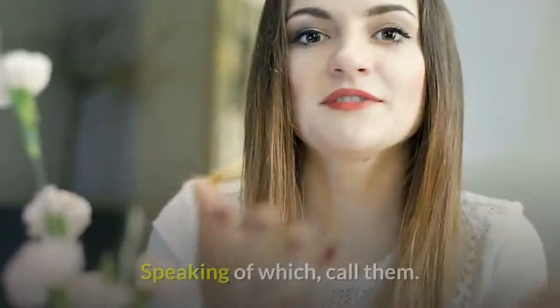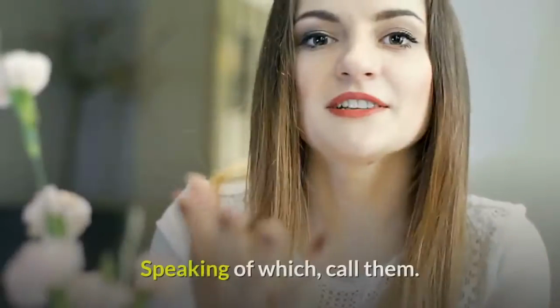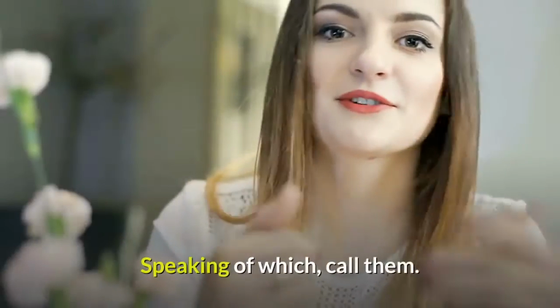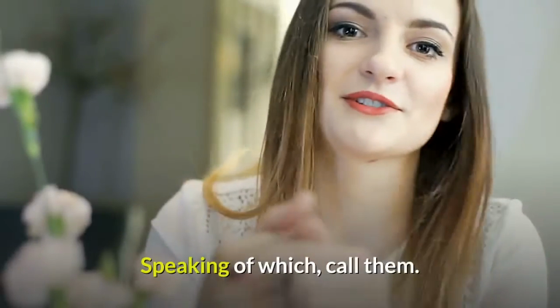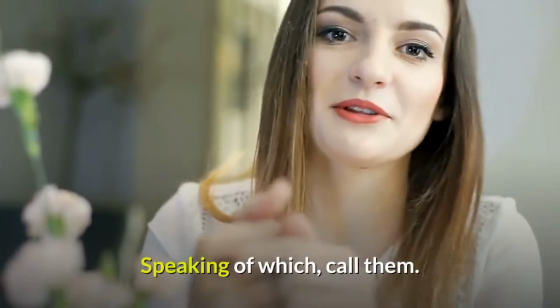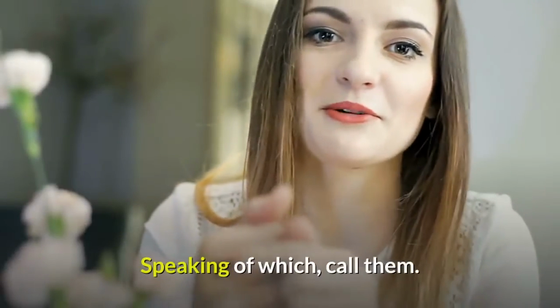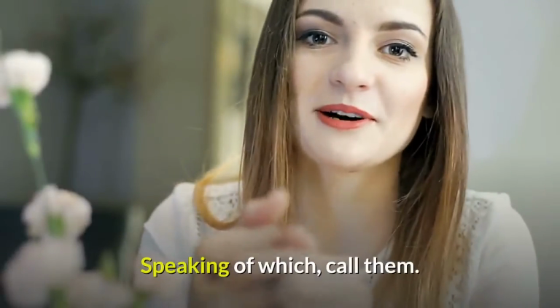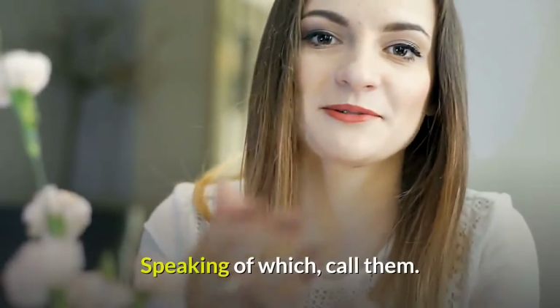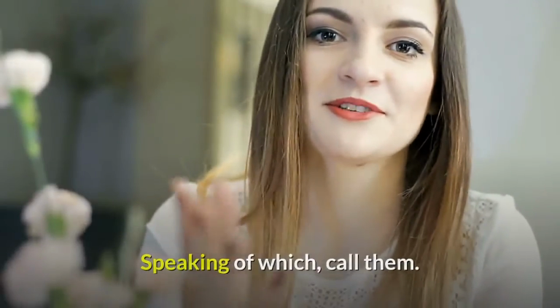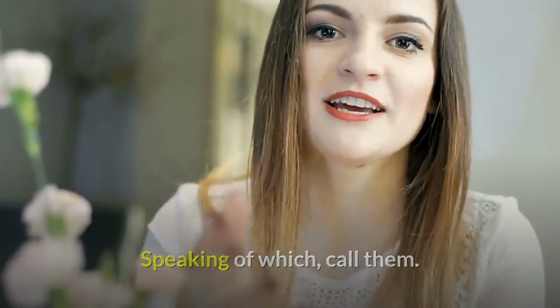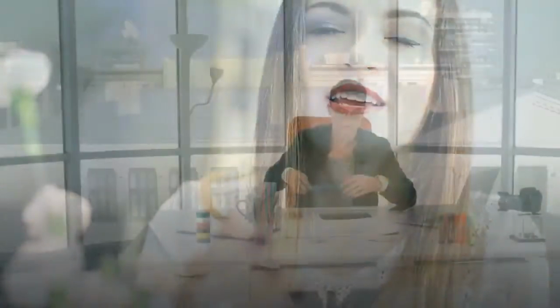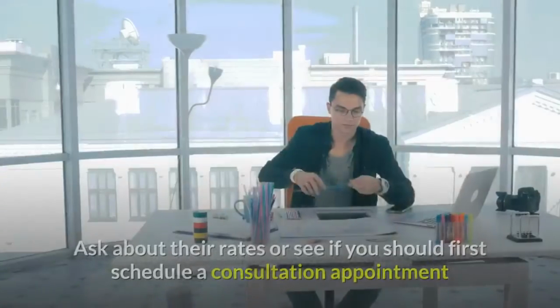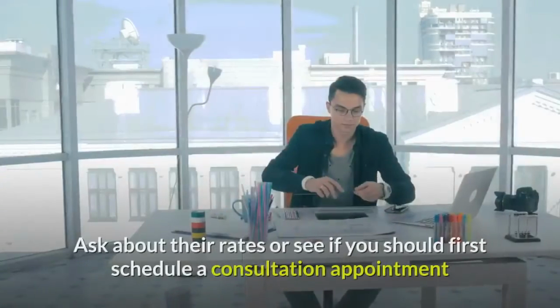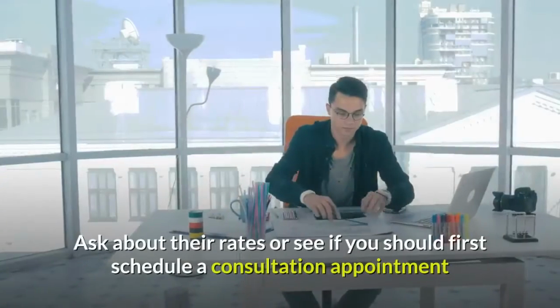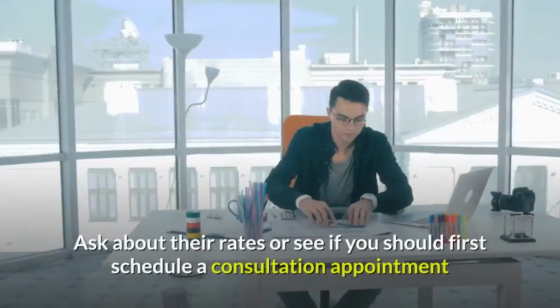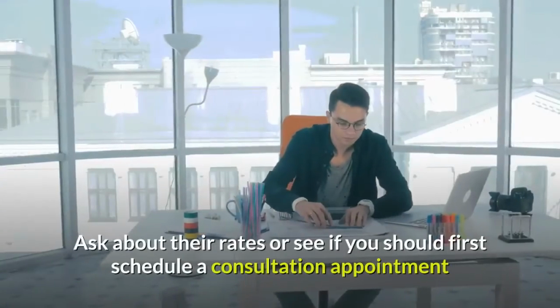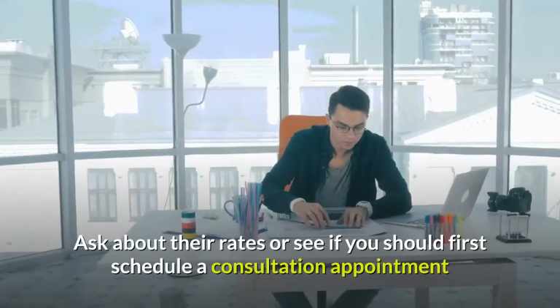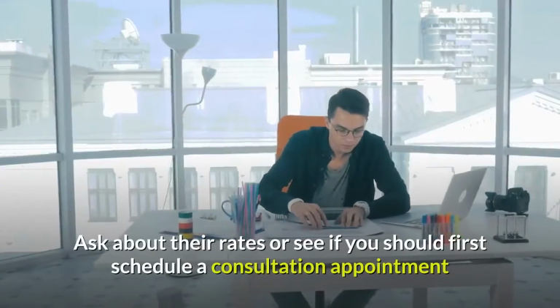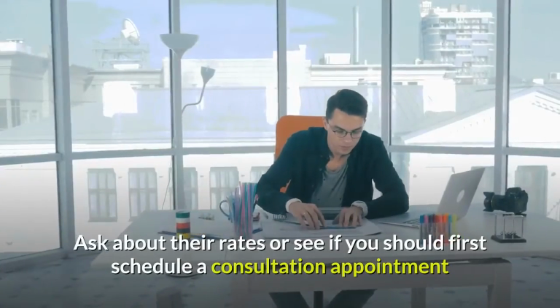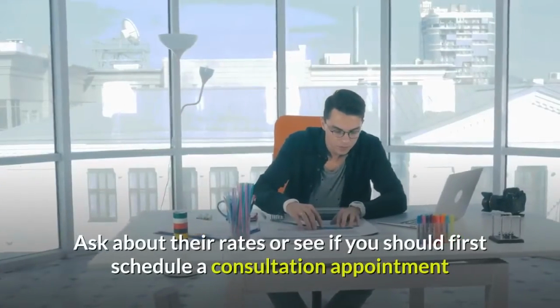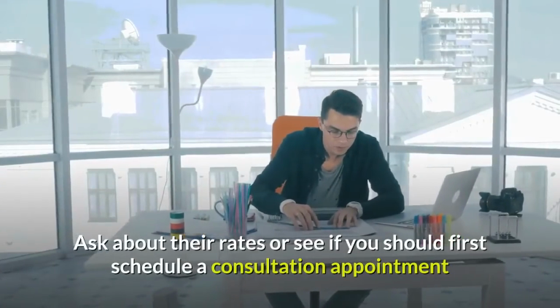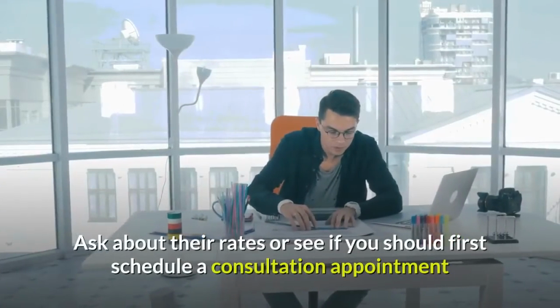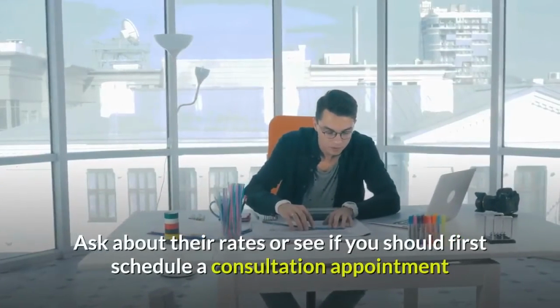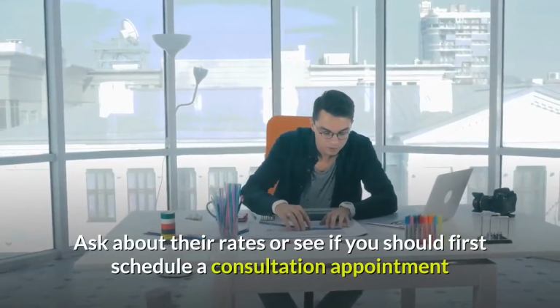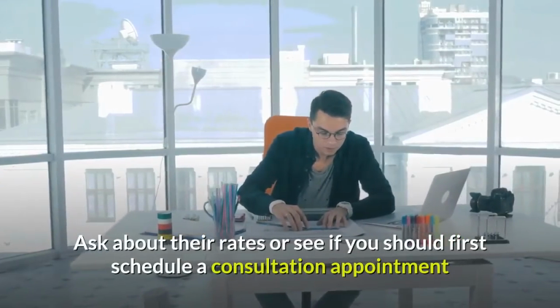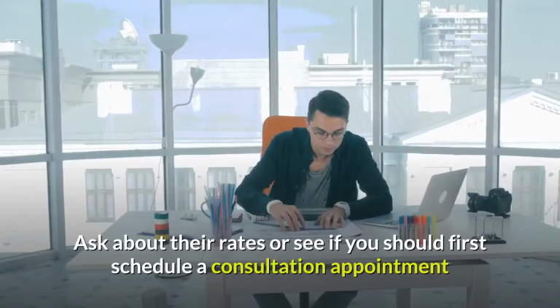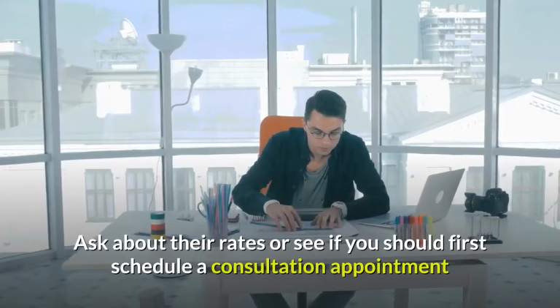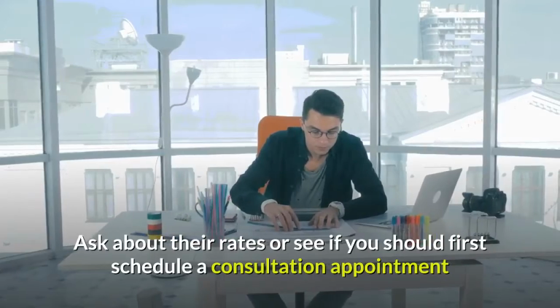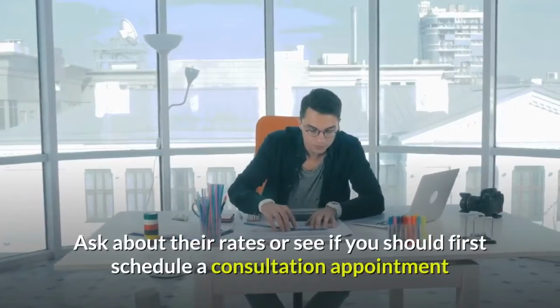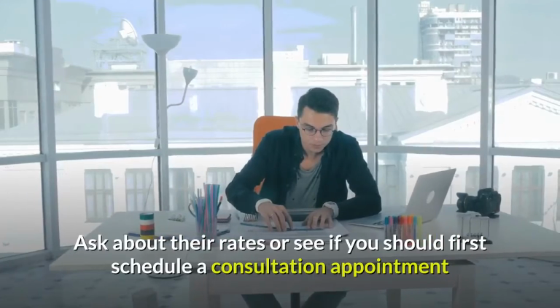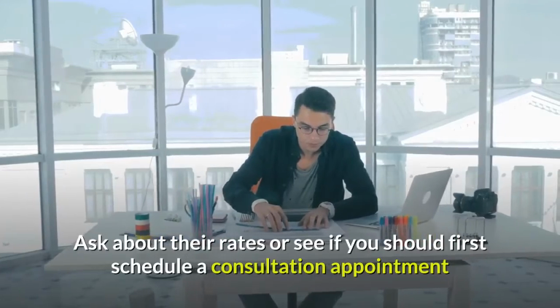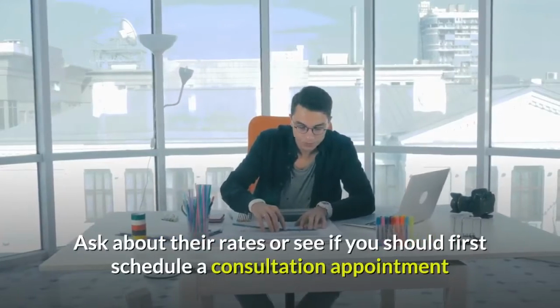Speaking of which, call them. Ask about their rates or see if you should first schedule a consultation appointment.